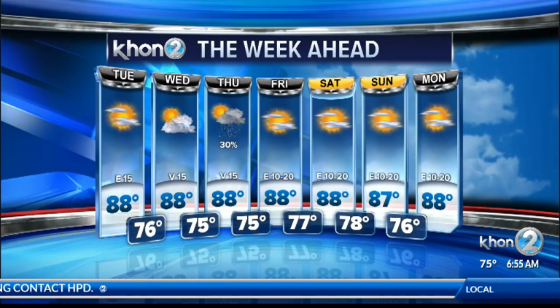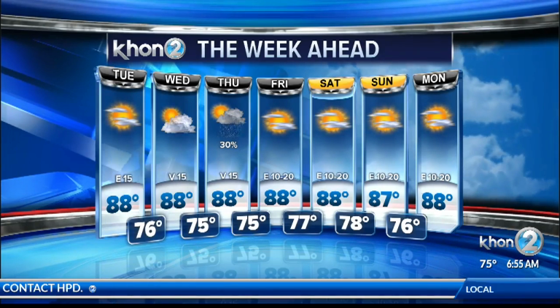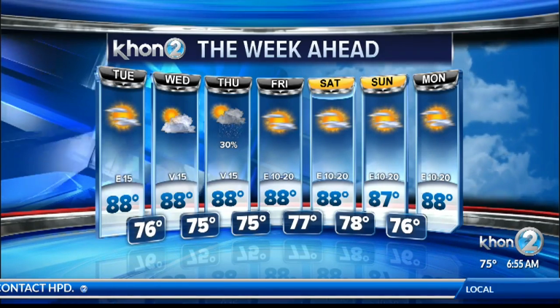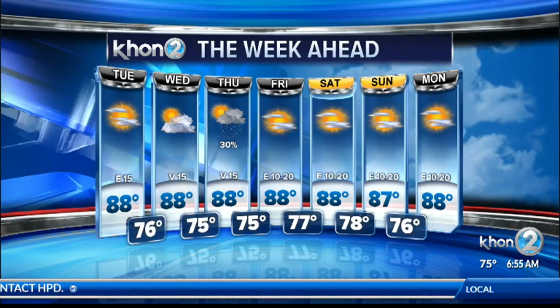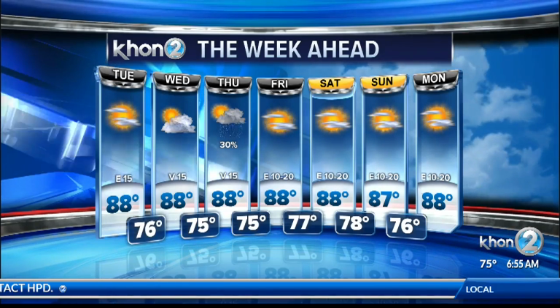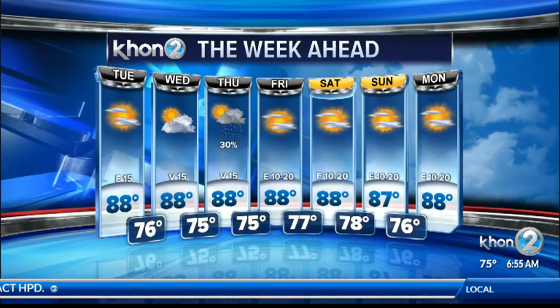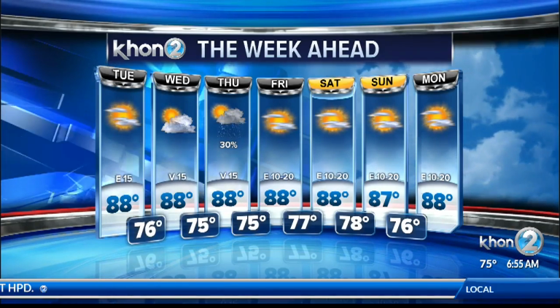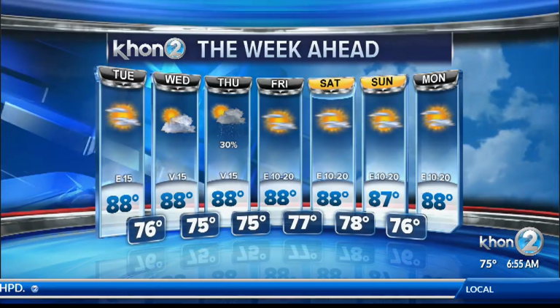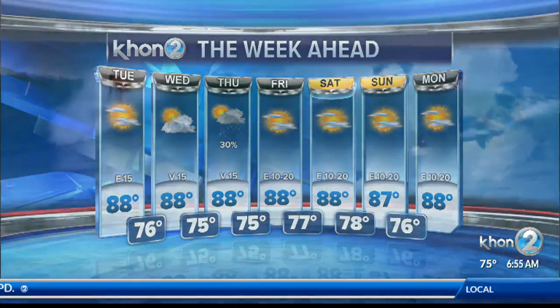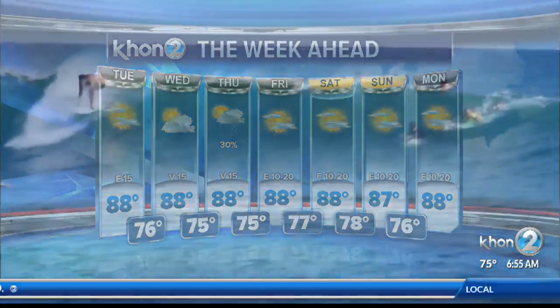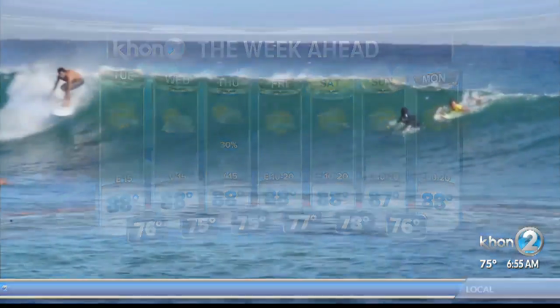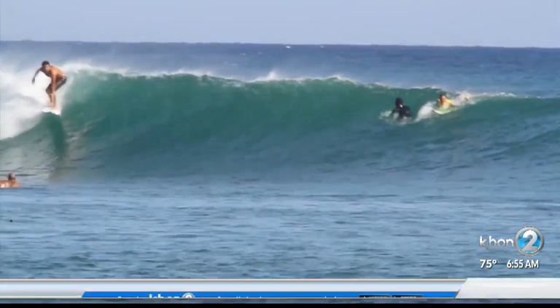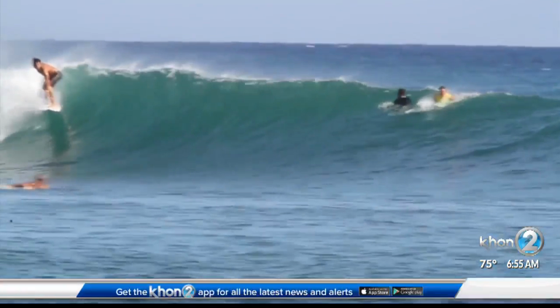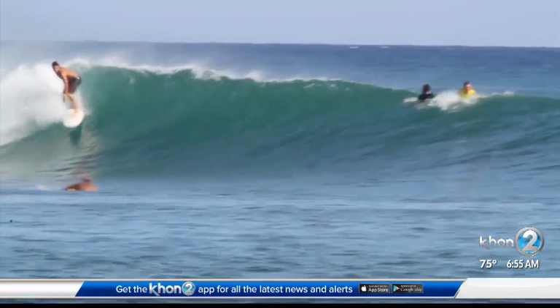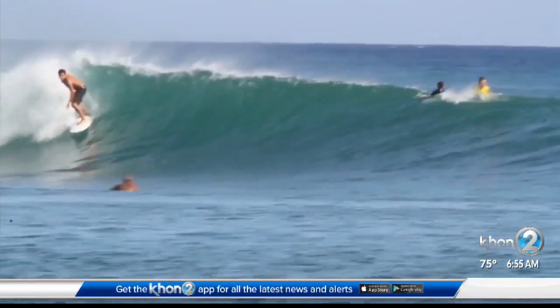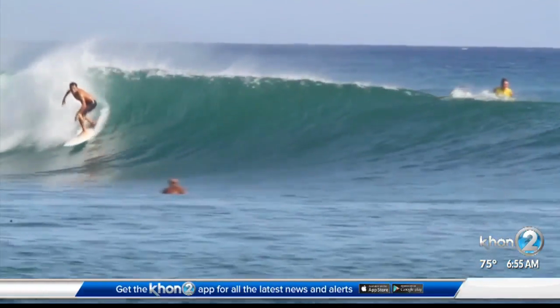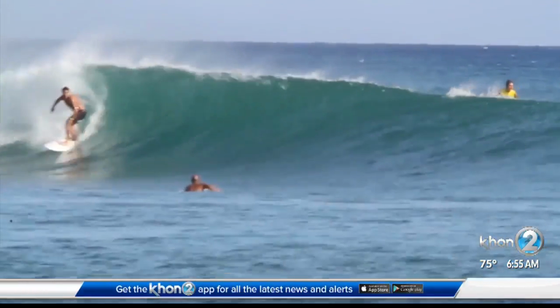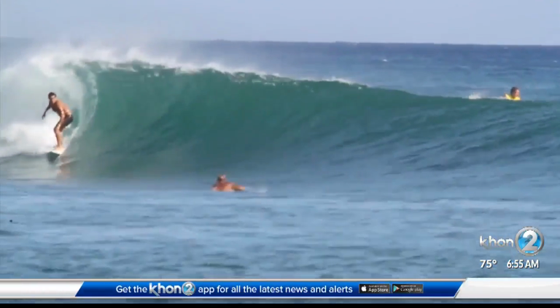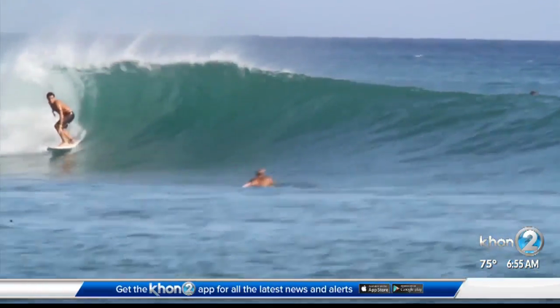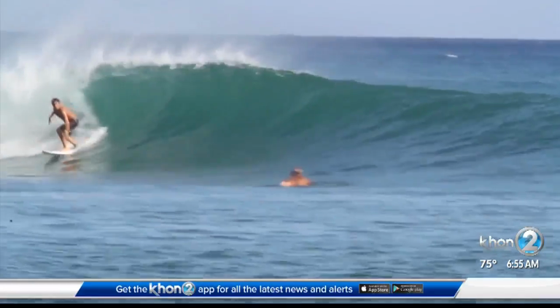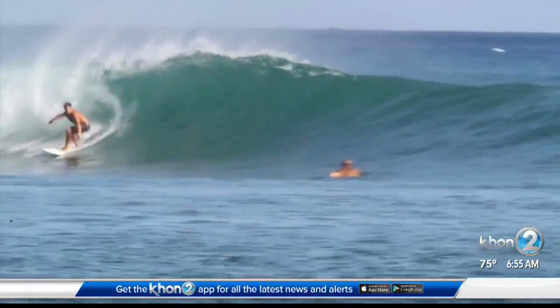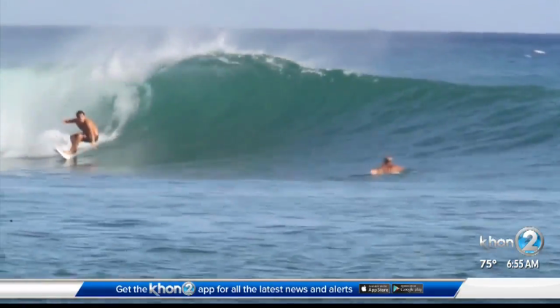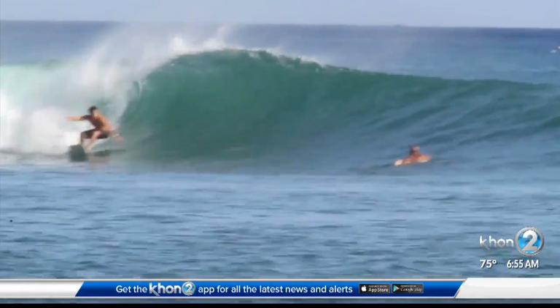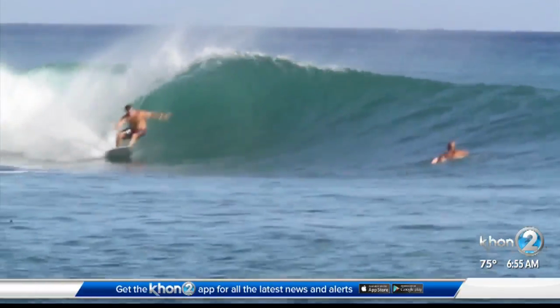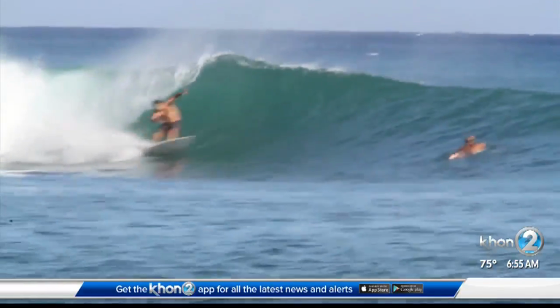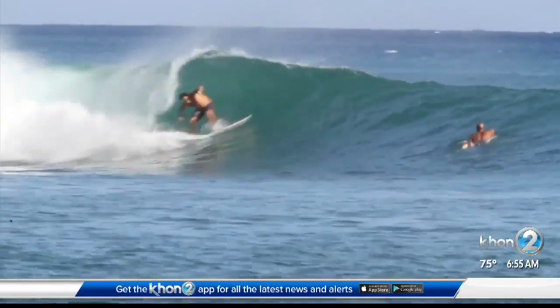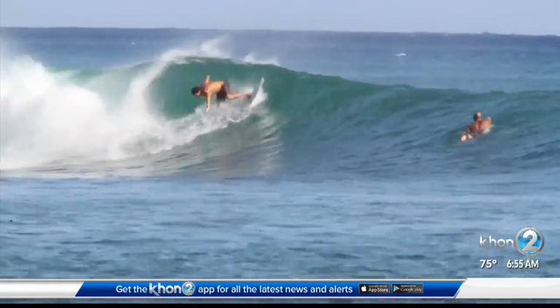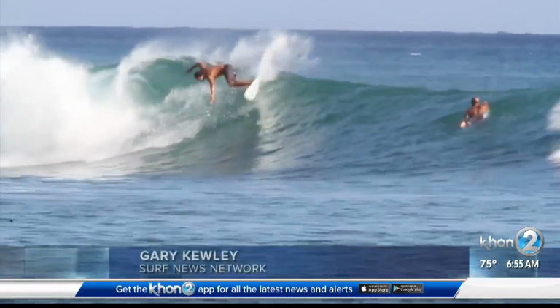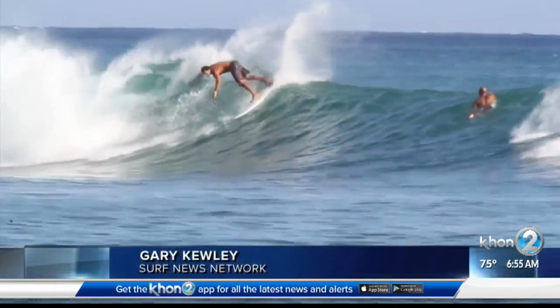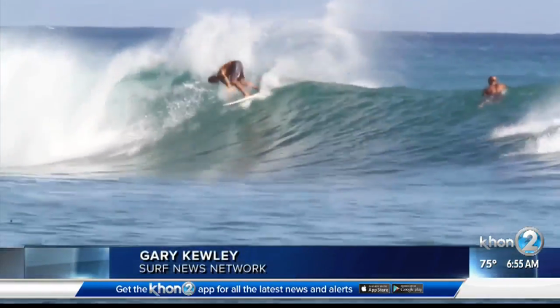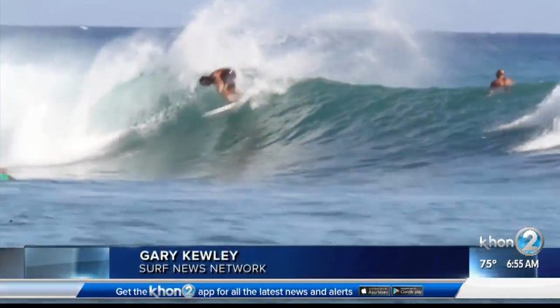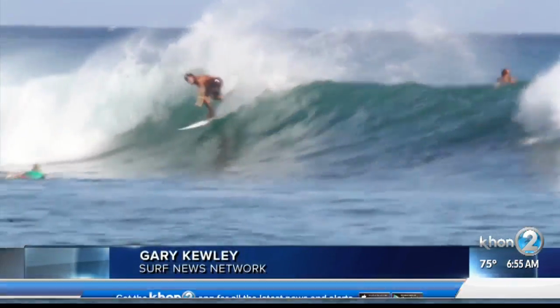All right, that's a look at your weather, and I'll send it on out to Surf News Network's Gary Cooley, who has everything you need to know about the surf today.